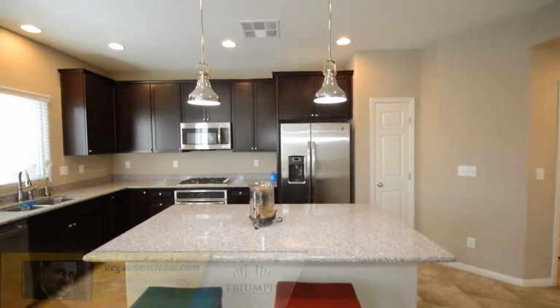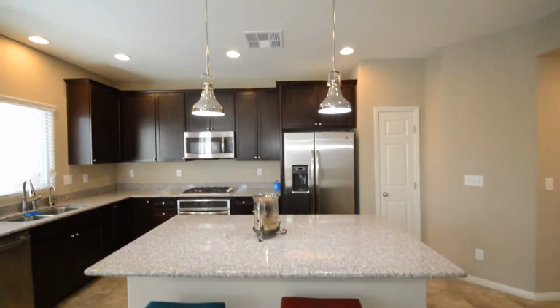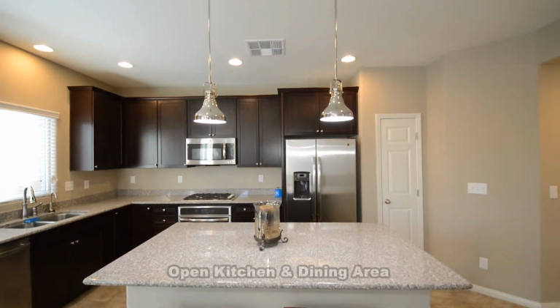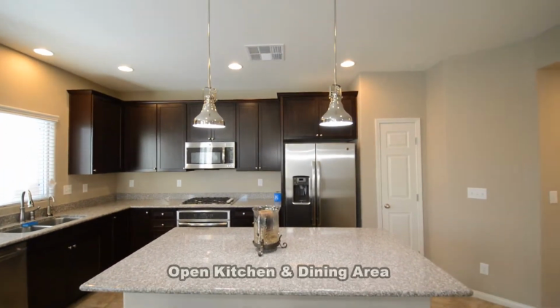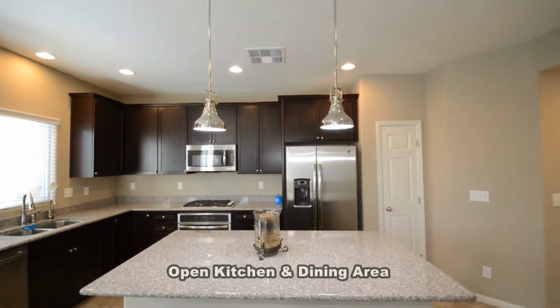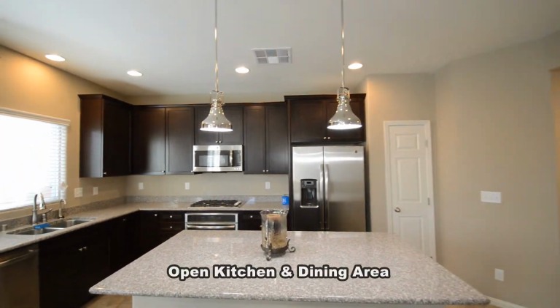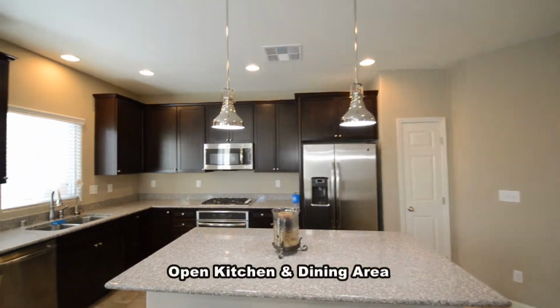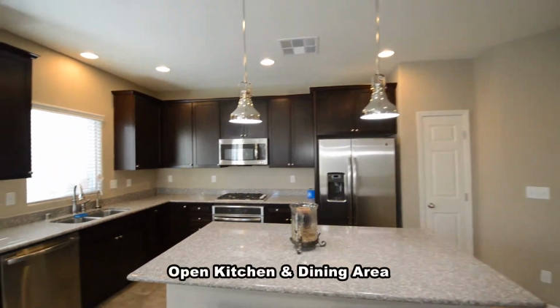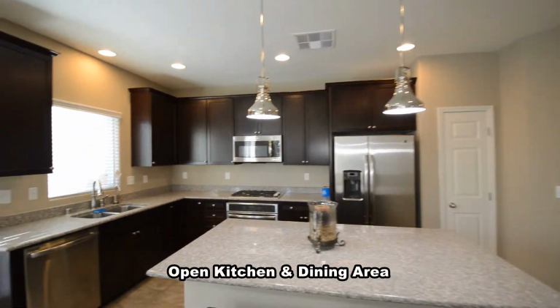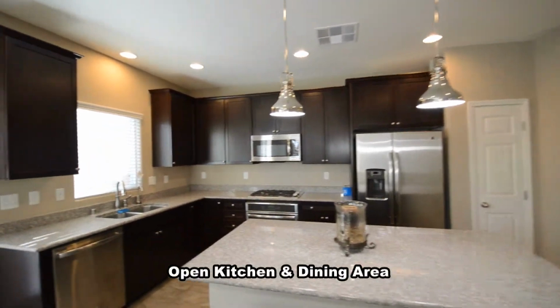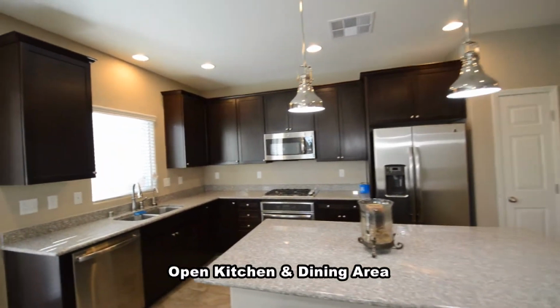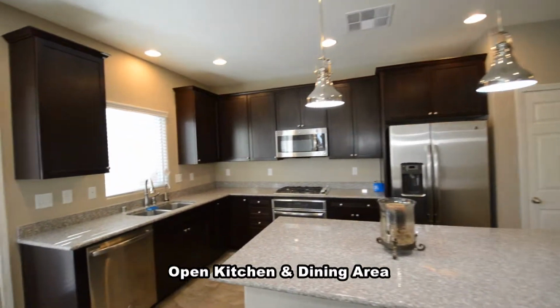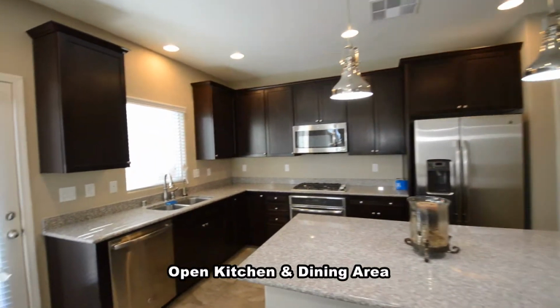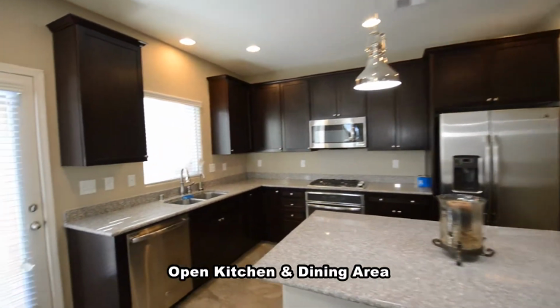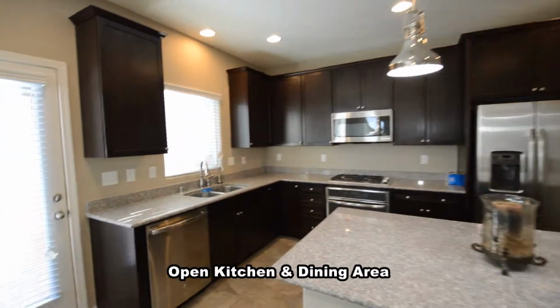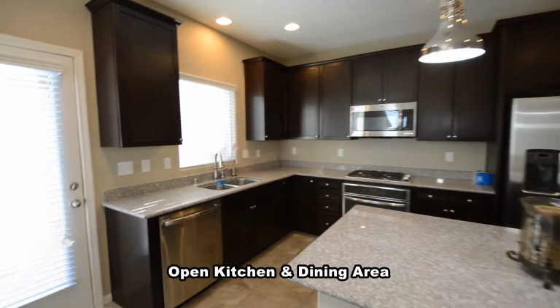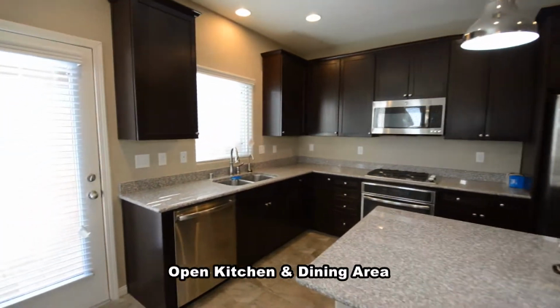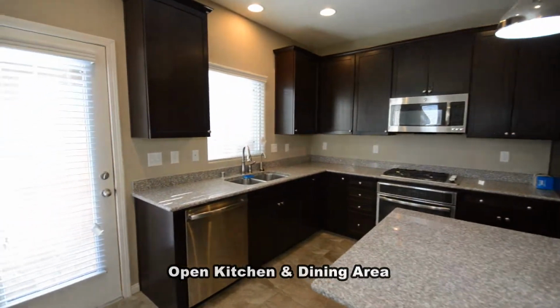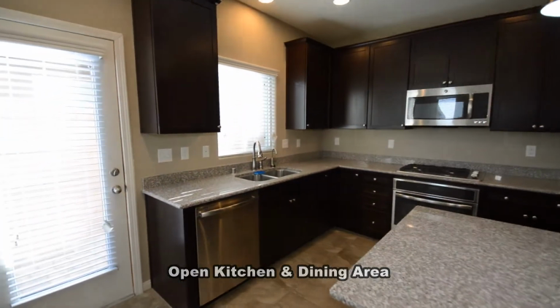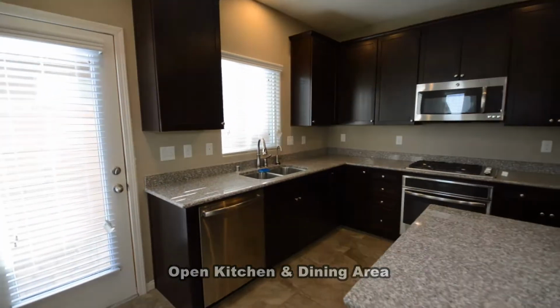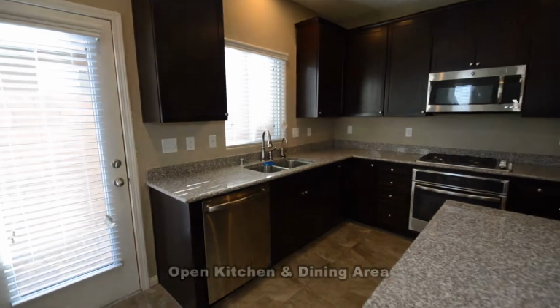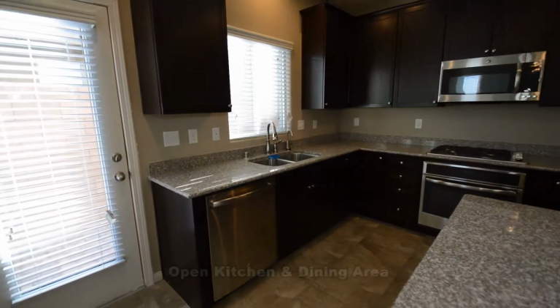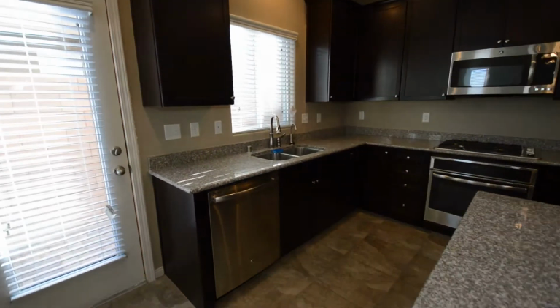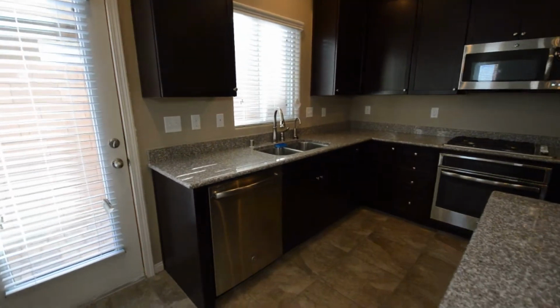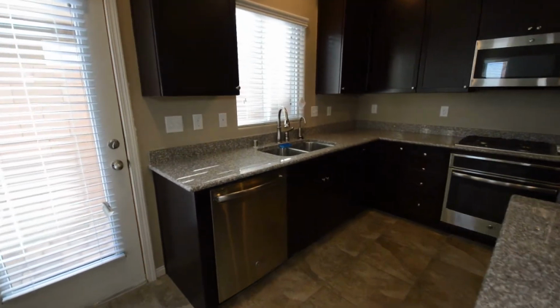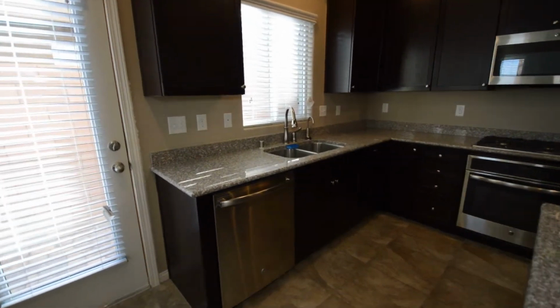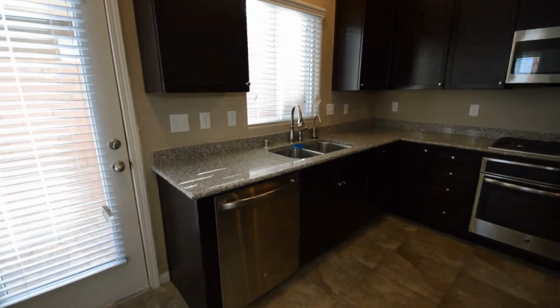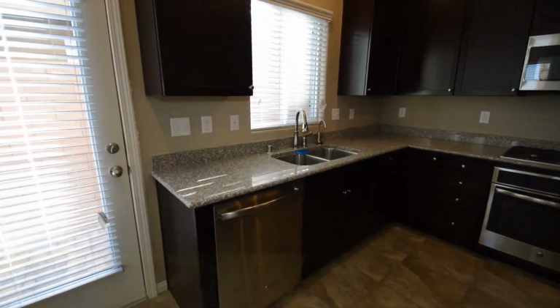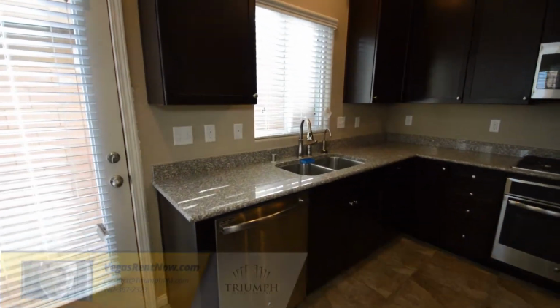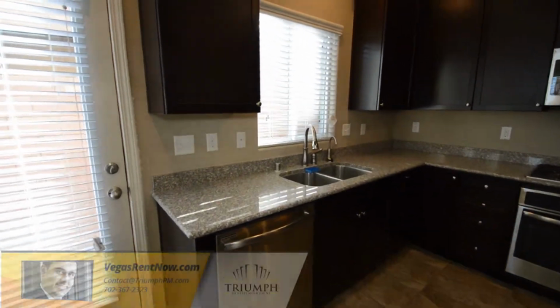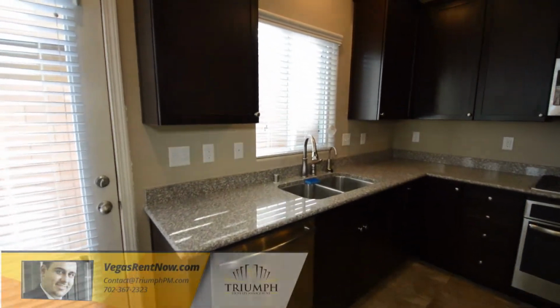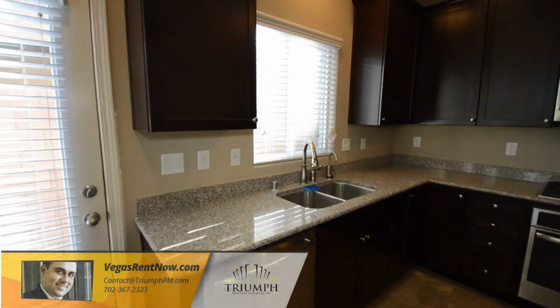The kitchen and dining area has a huge center island, granite counters, and all the appliances included.